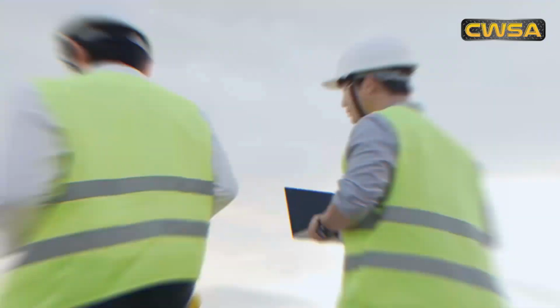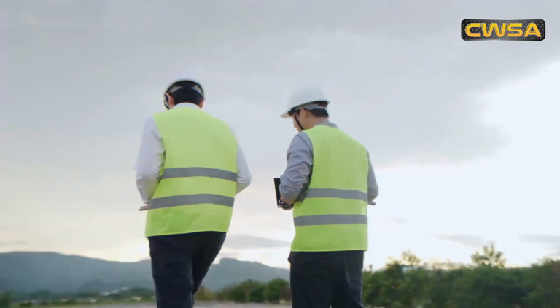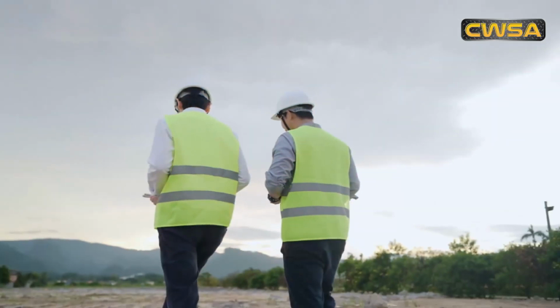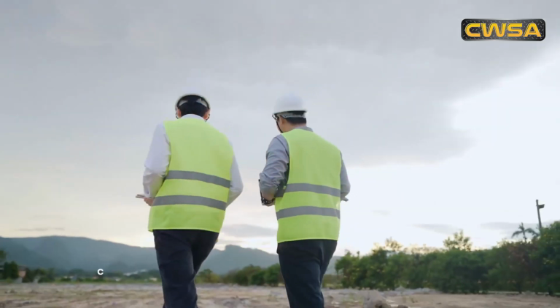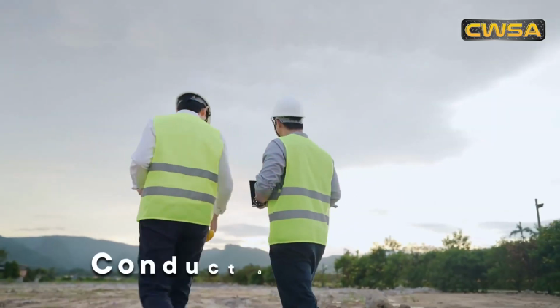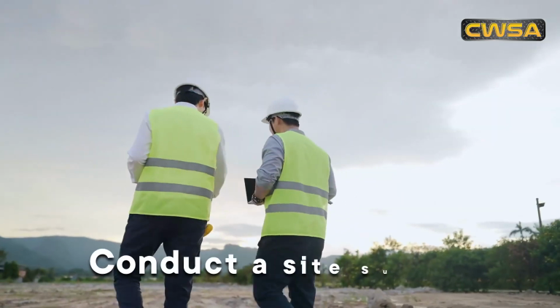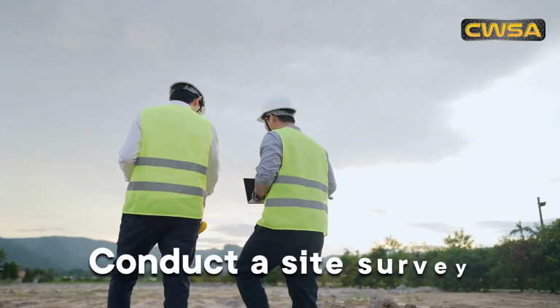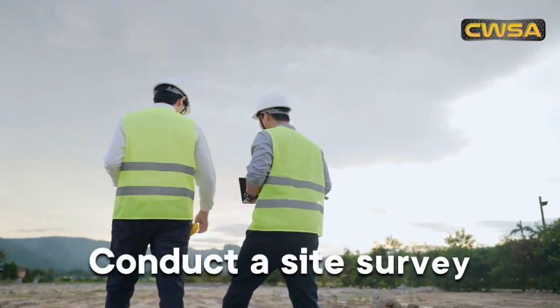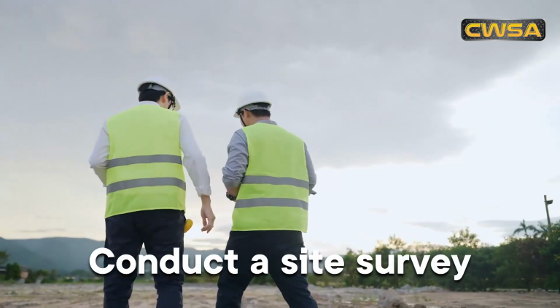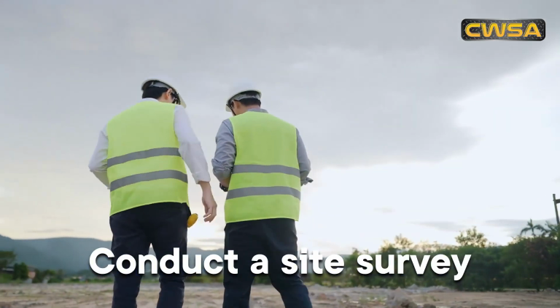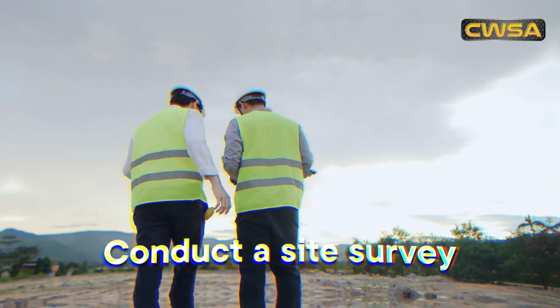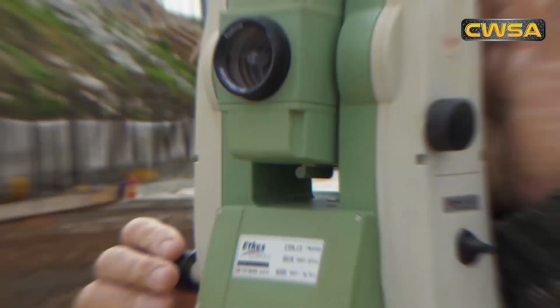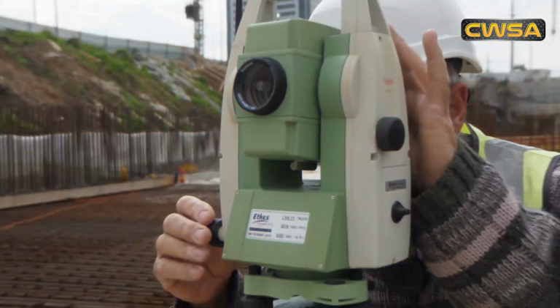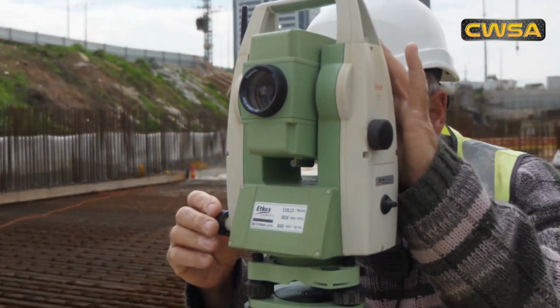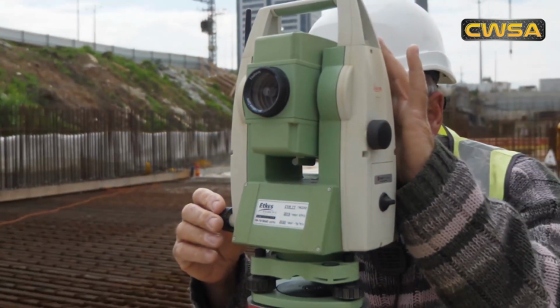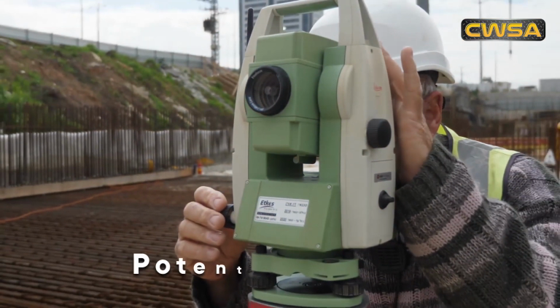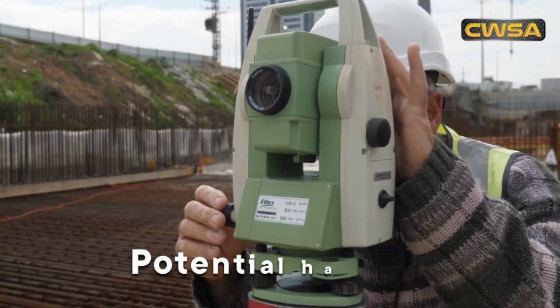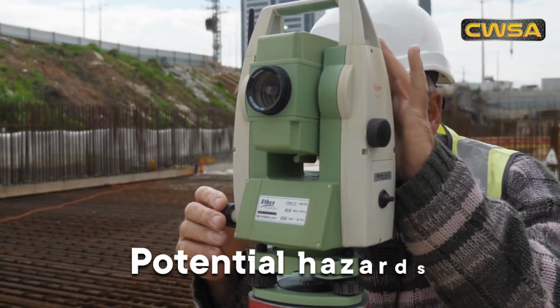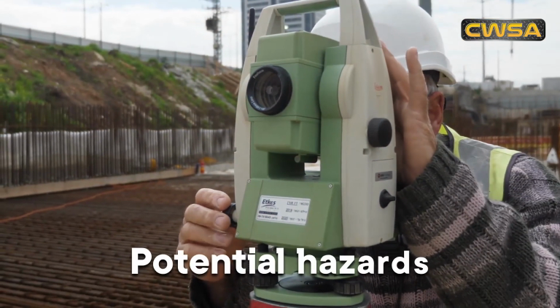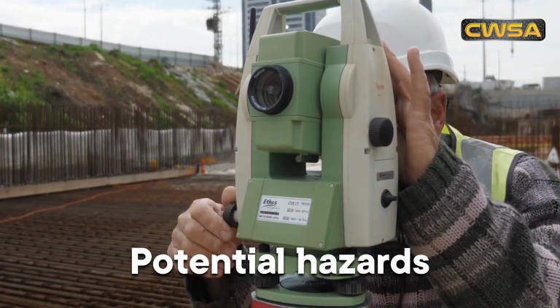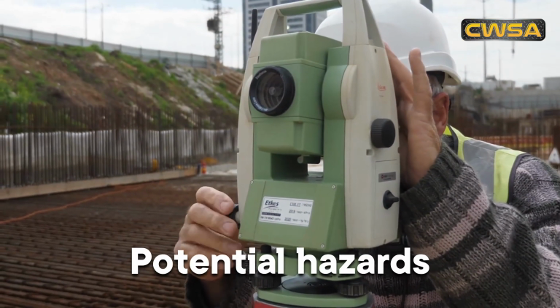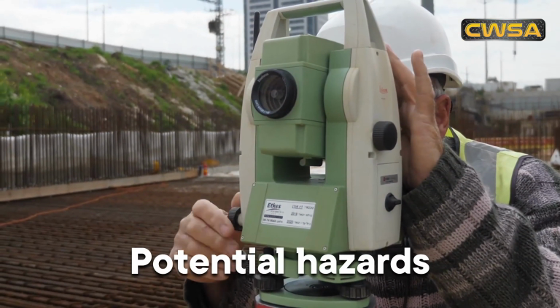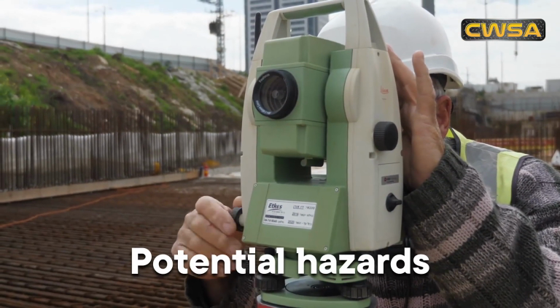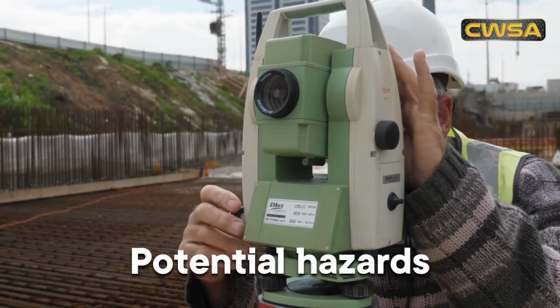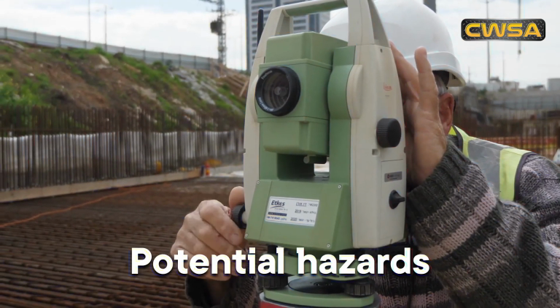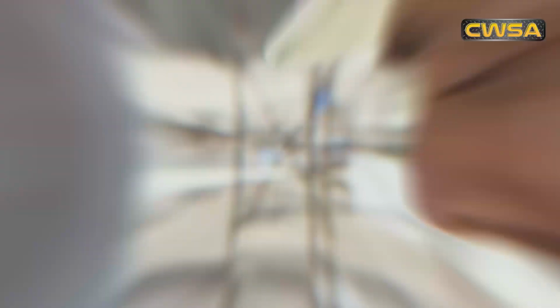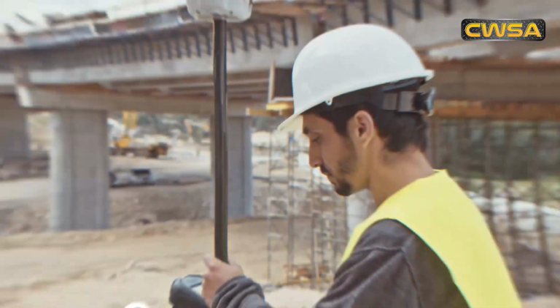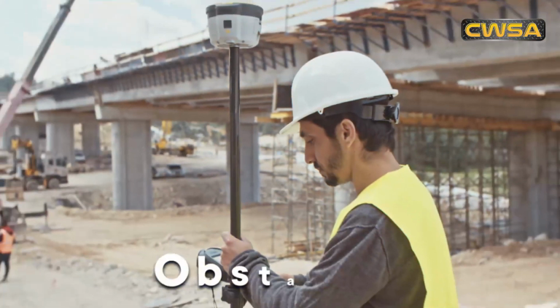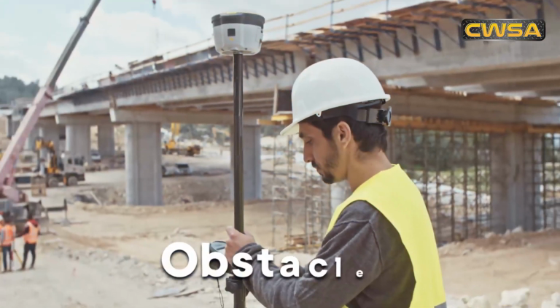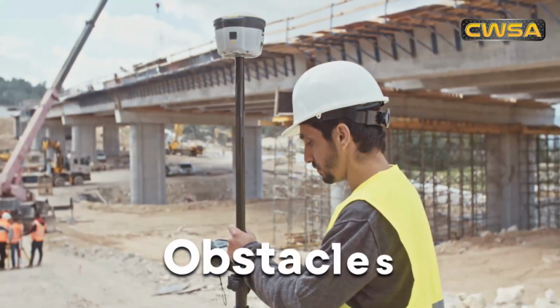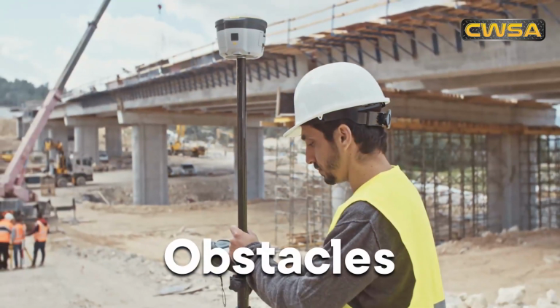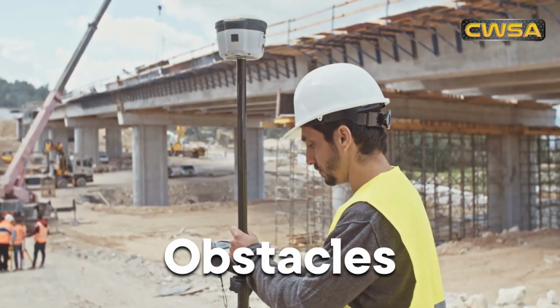Next, conduct a site survey. Look for potential hazards and ensure that the area is secure and free of obstacles.